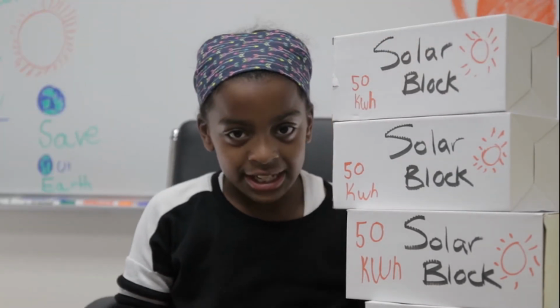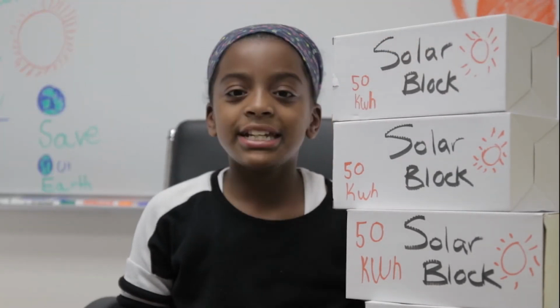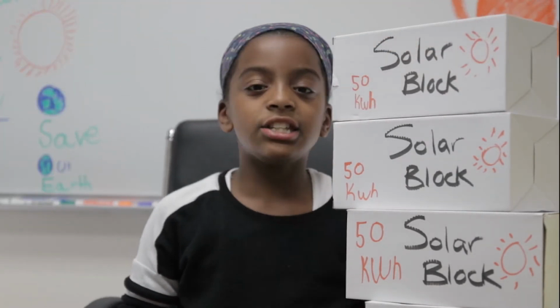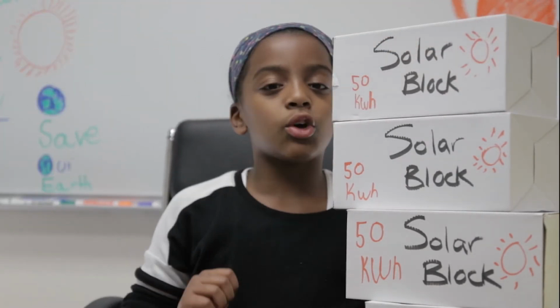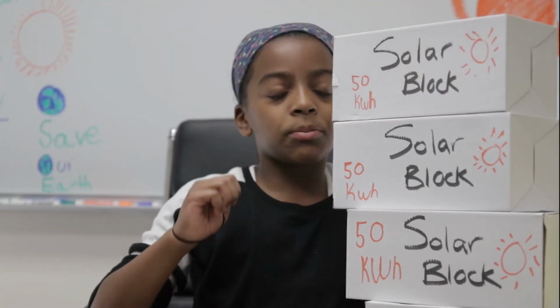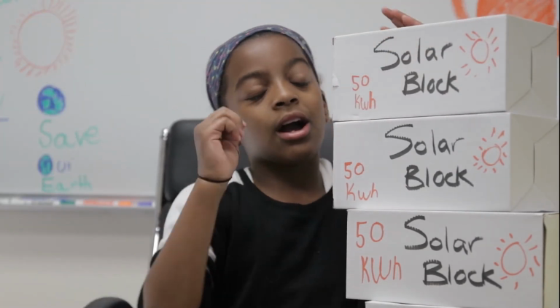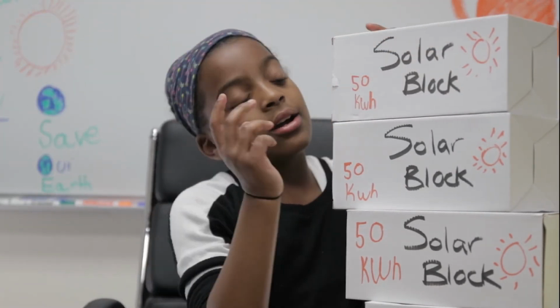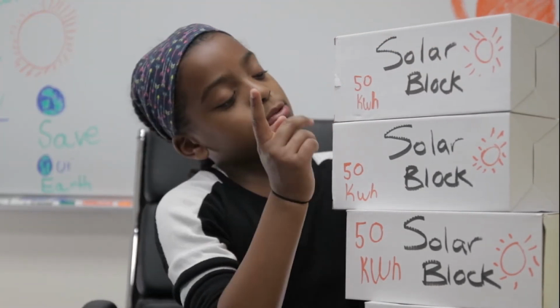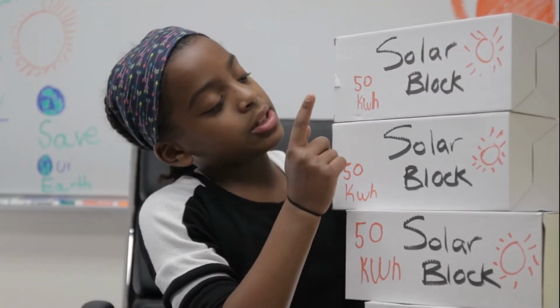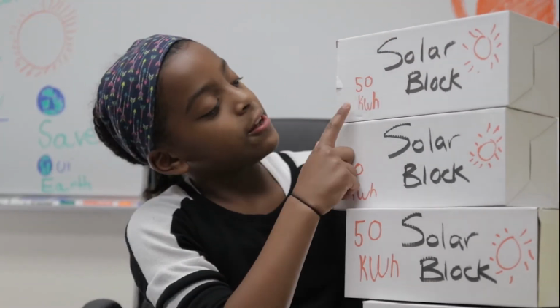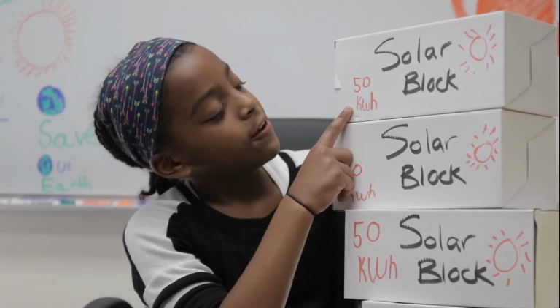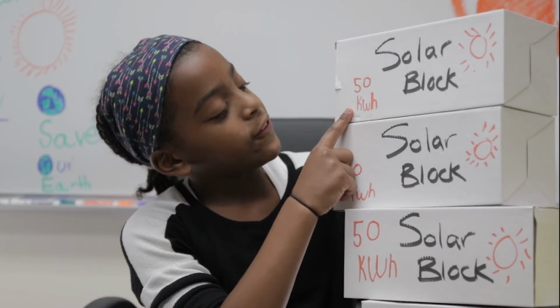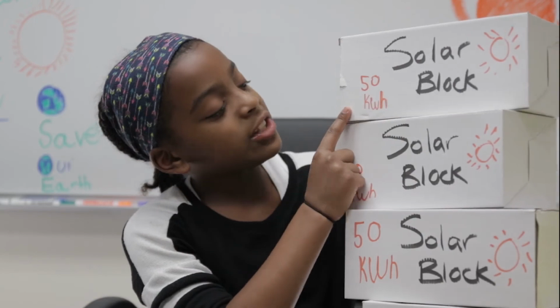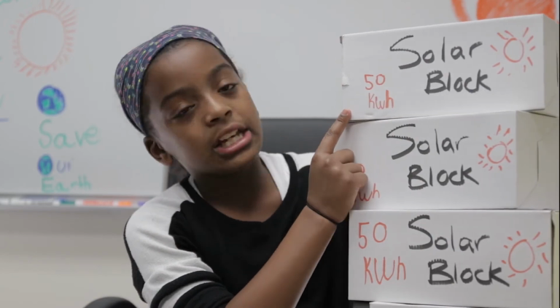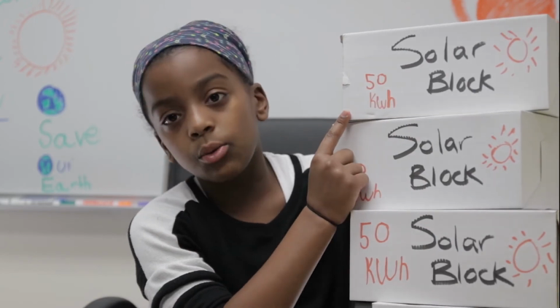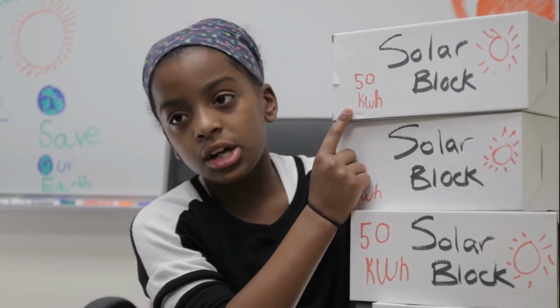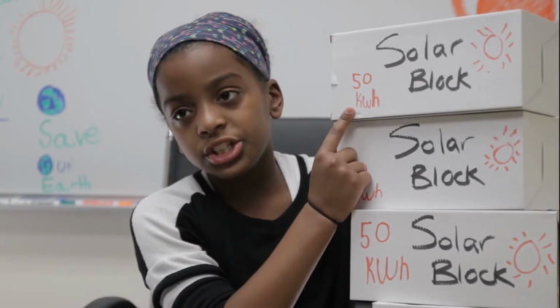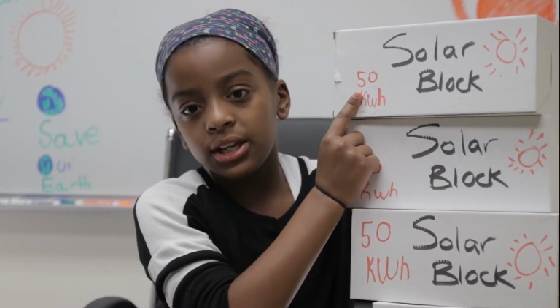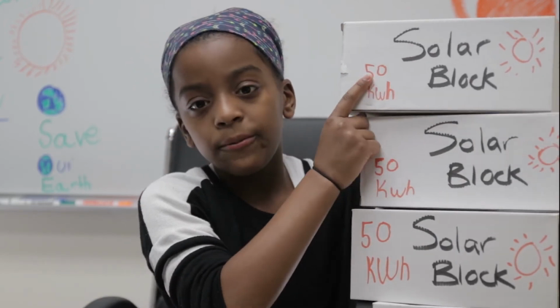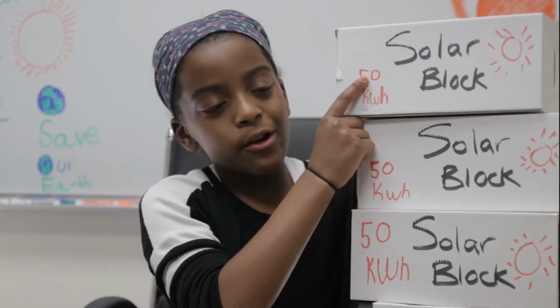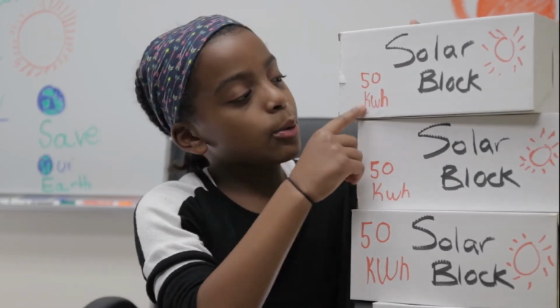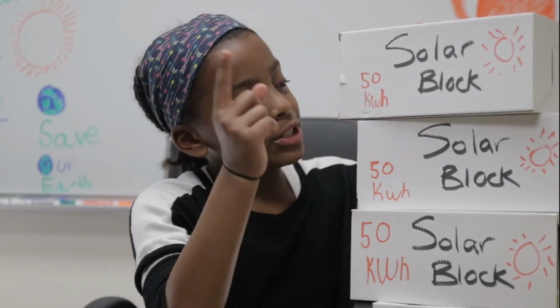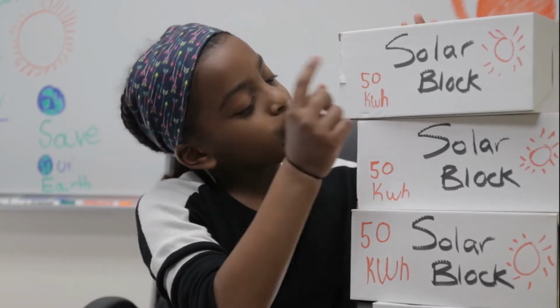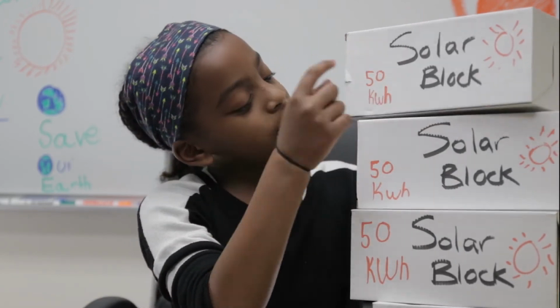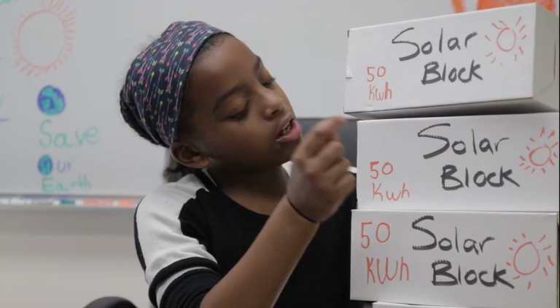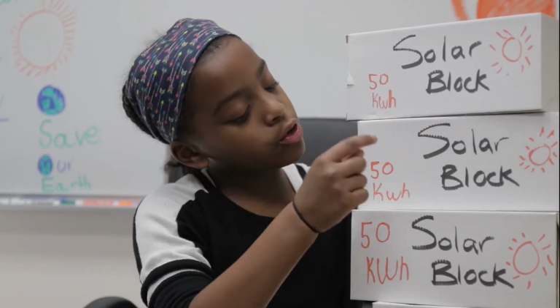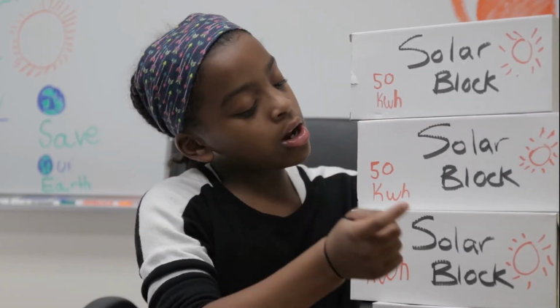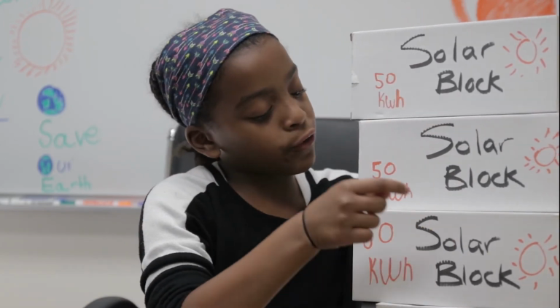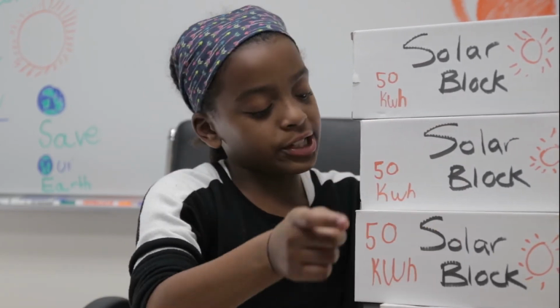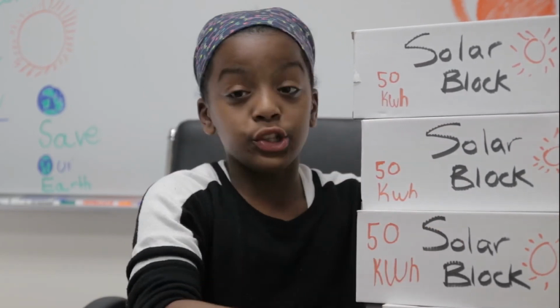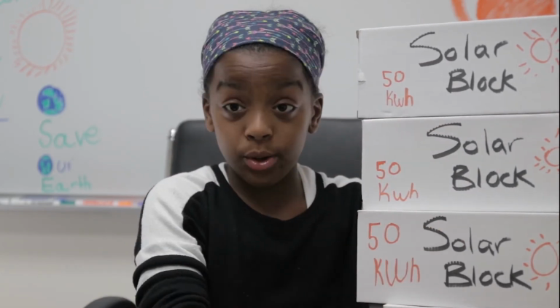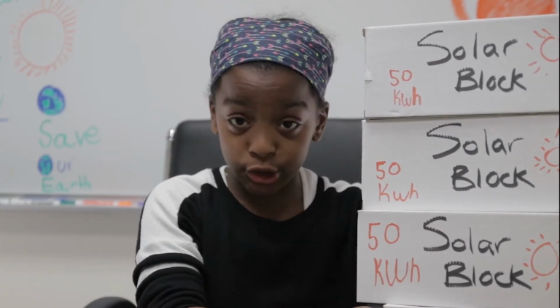Each solar block comes with 50 kilowatt hours, which means one block is 50, two is 100, three is 150, and four is 200 kilowatt hours.